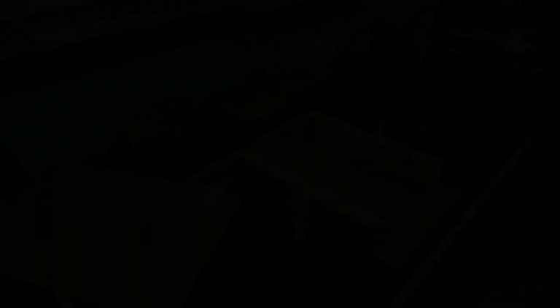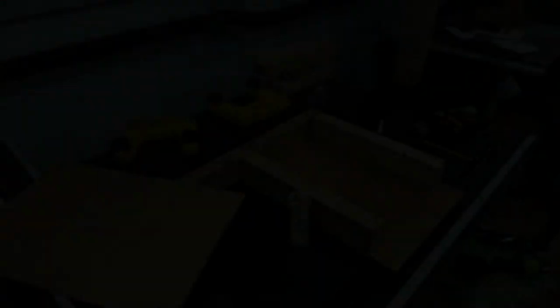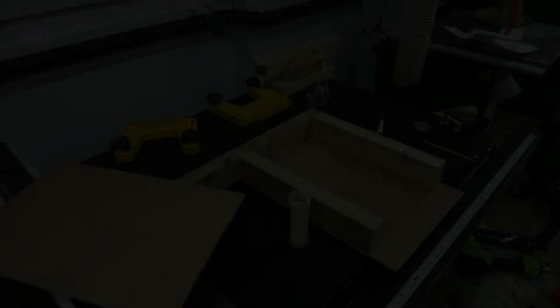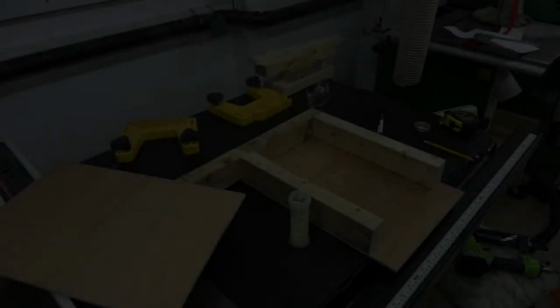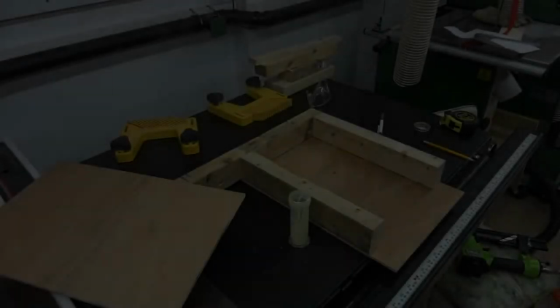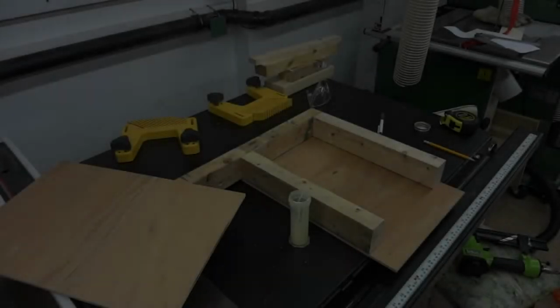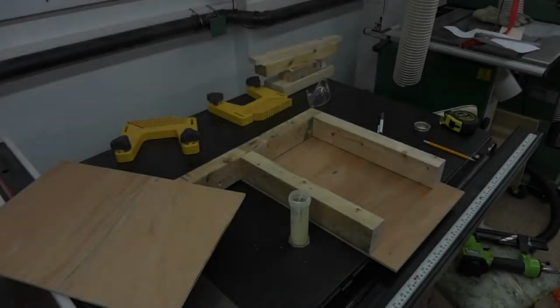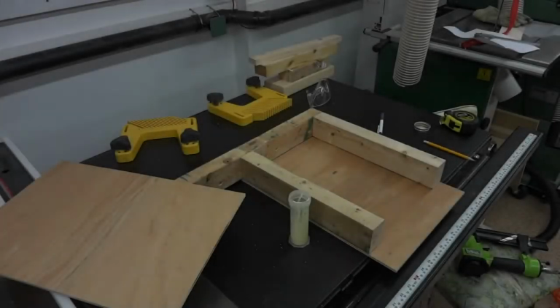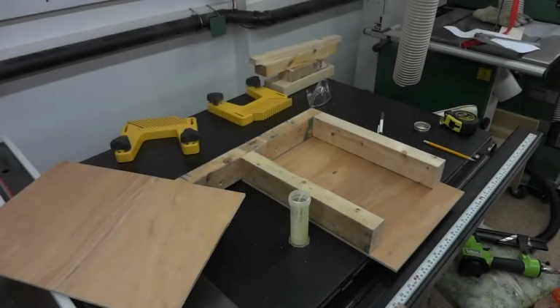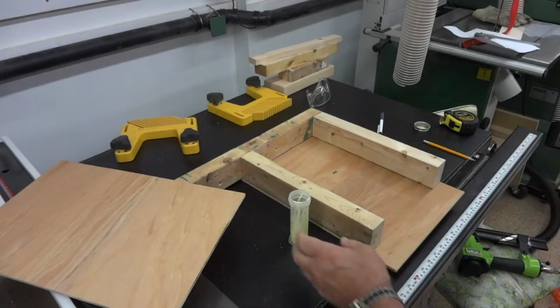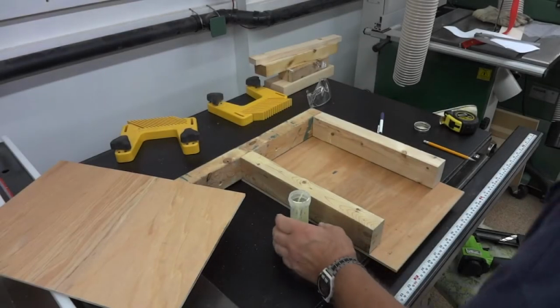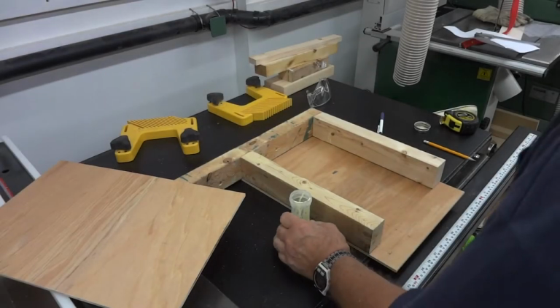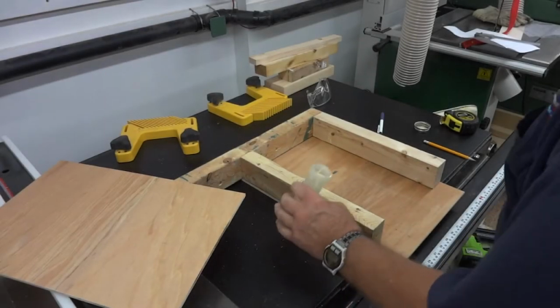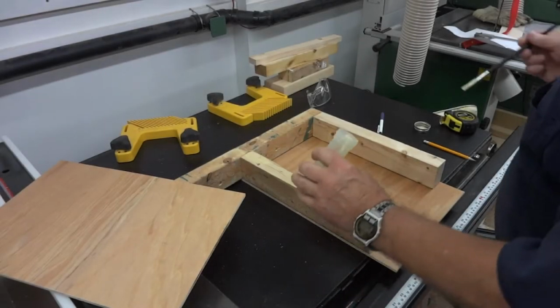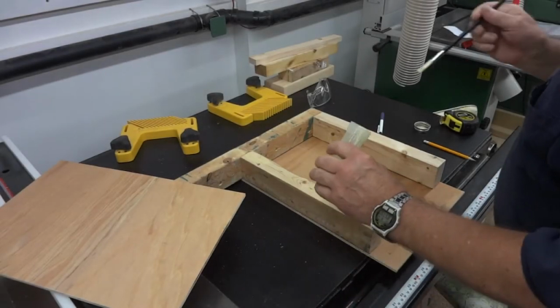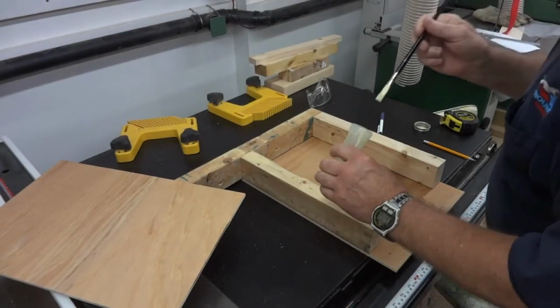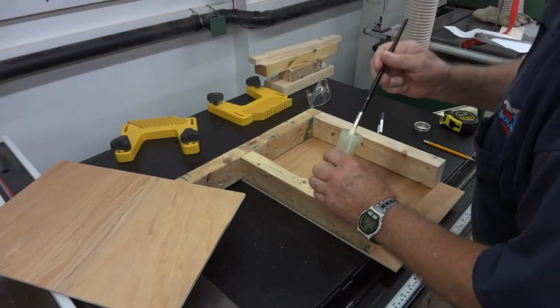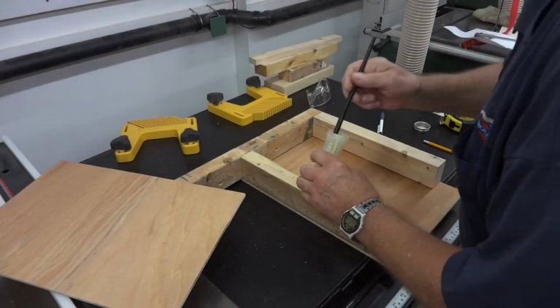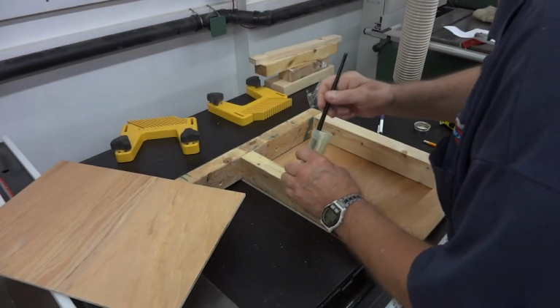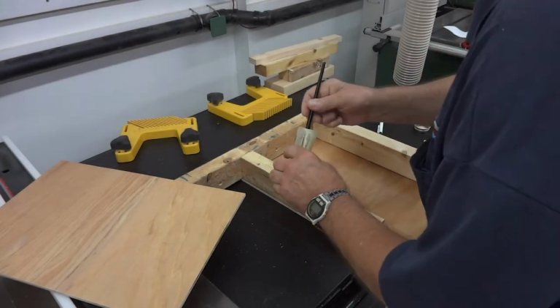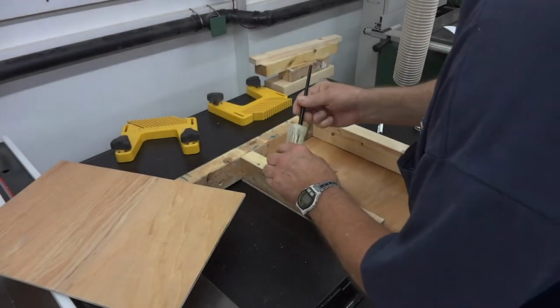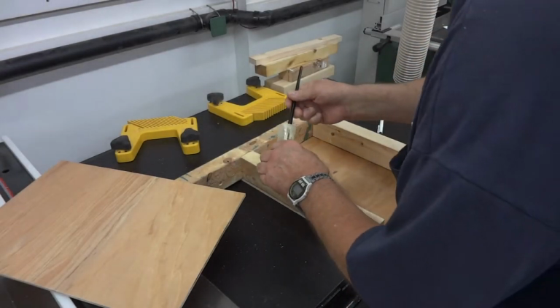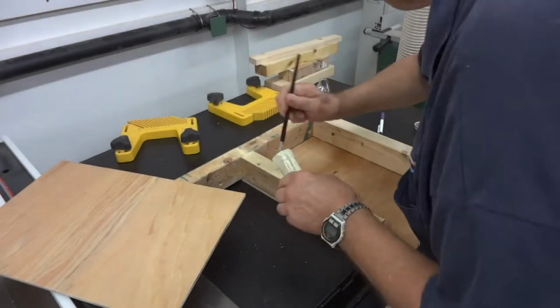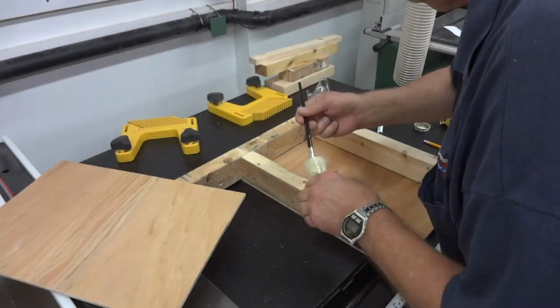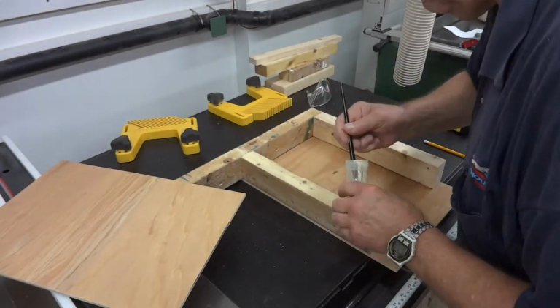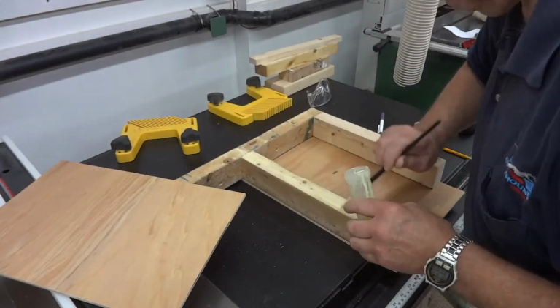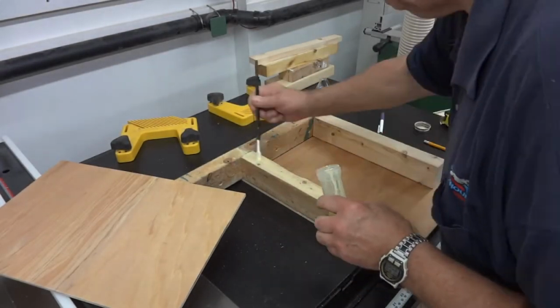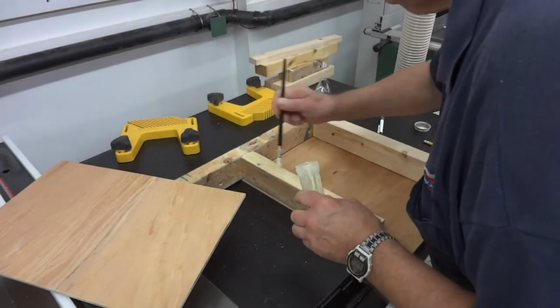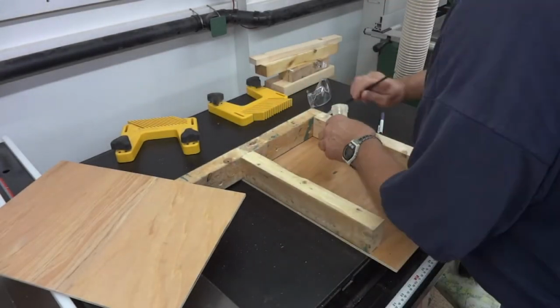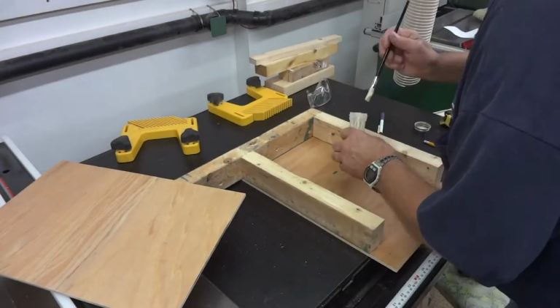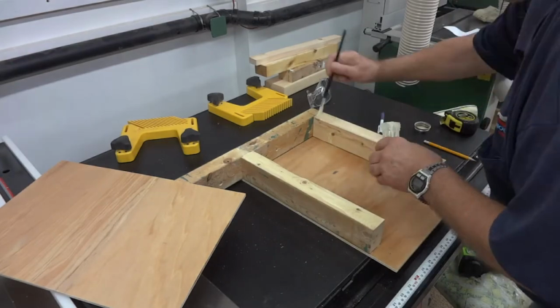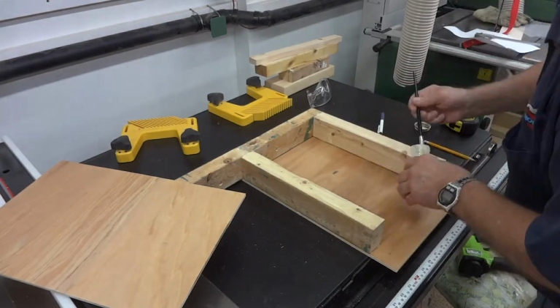This whole thing is just going to be made out of scraps that I had laying around. It doesn't have to look pretty, just has to work.